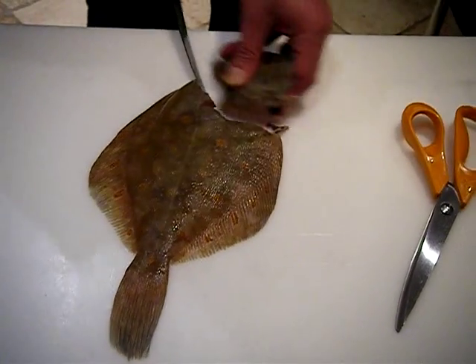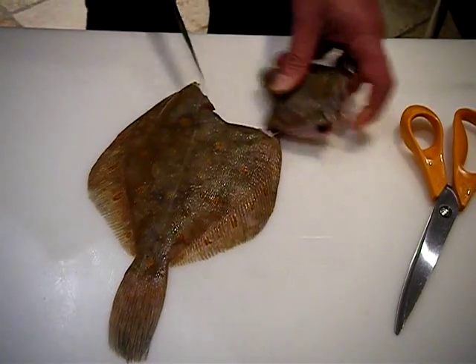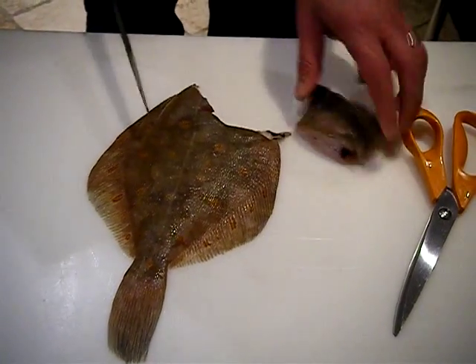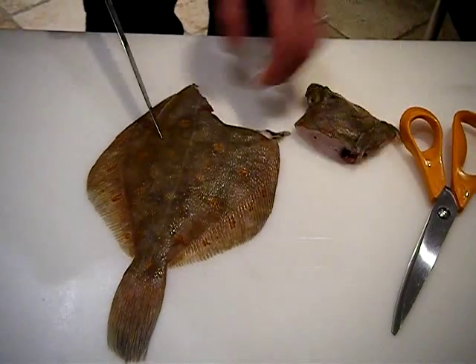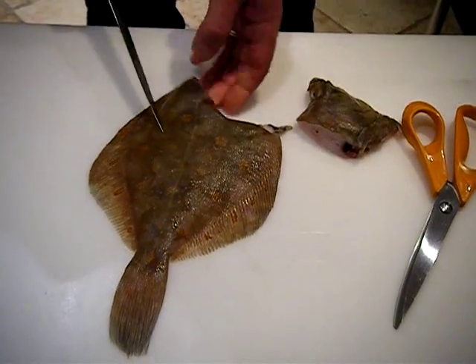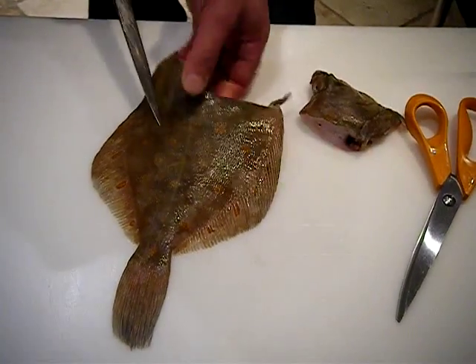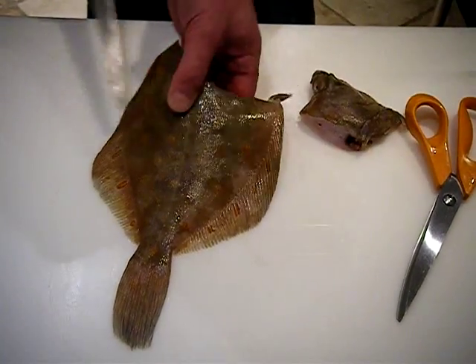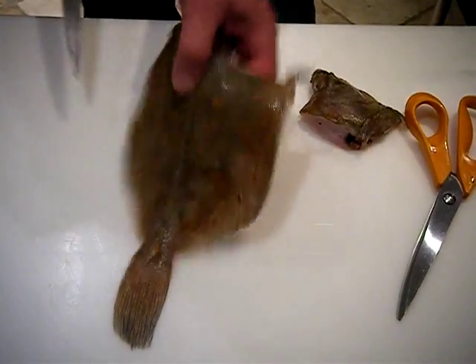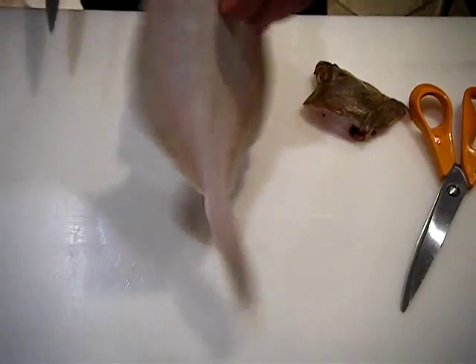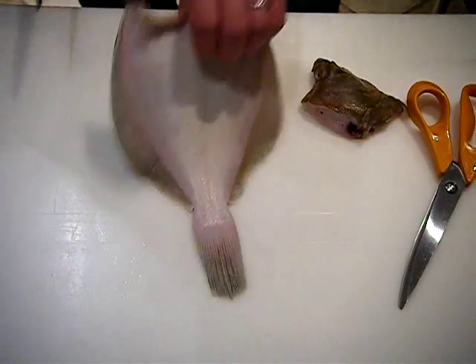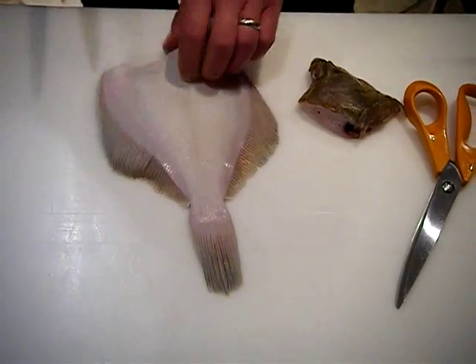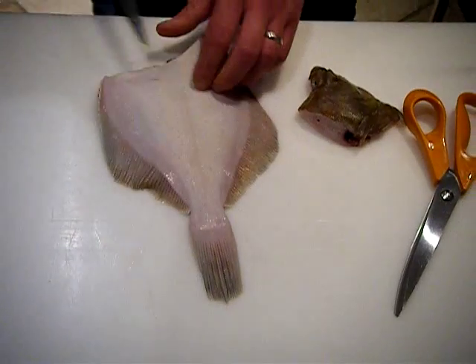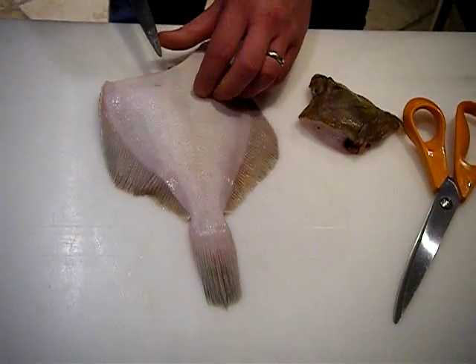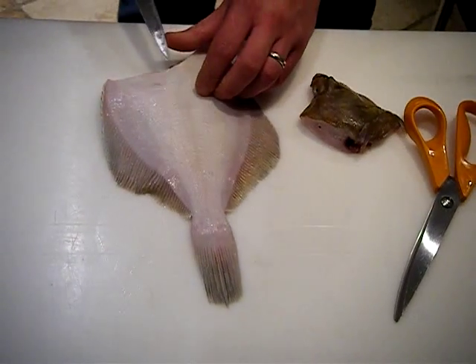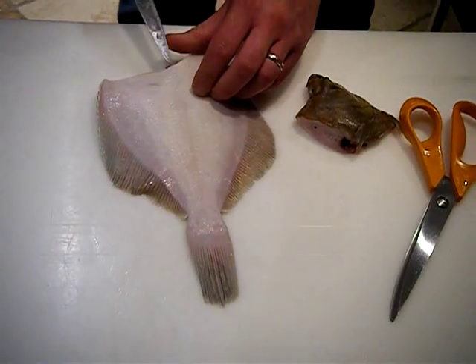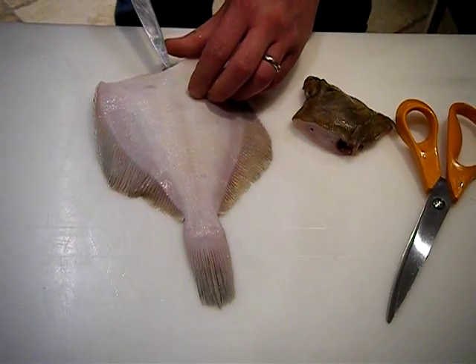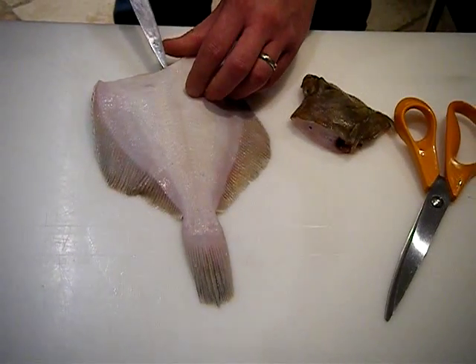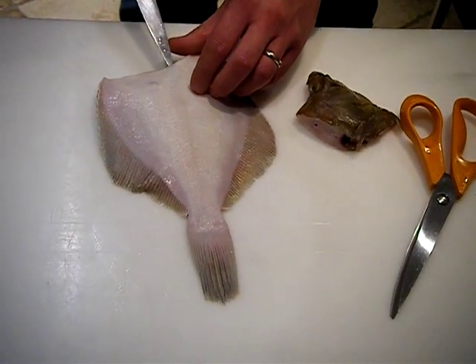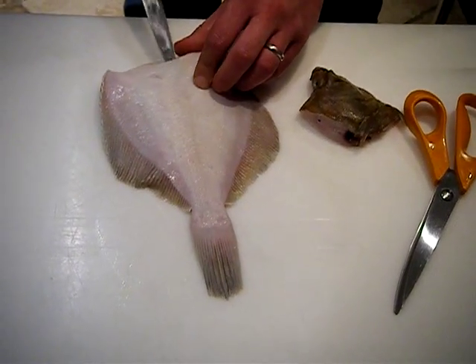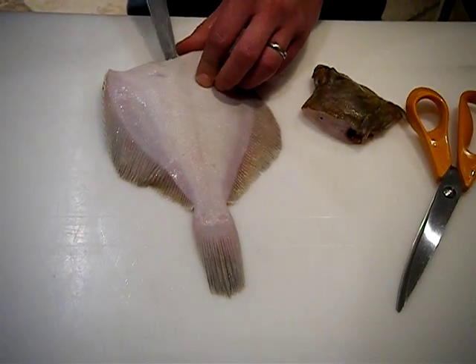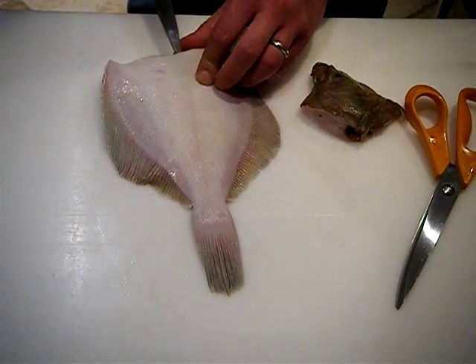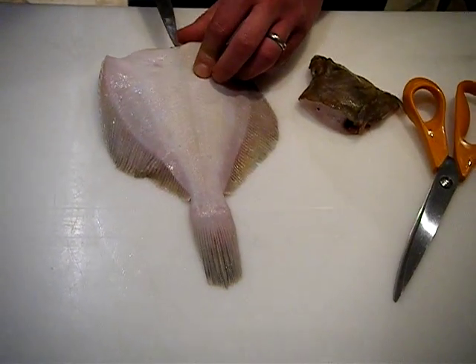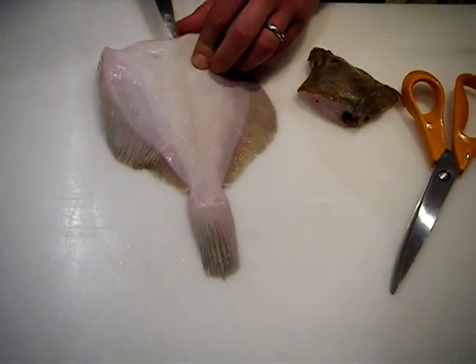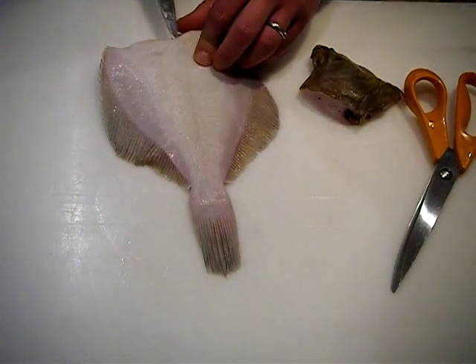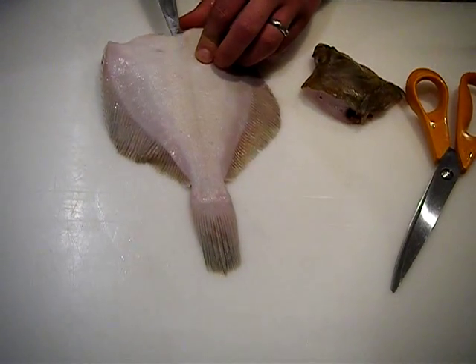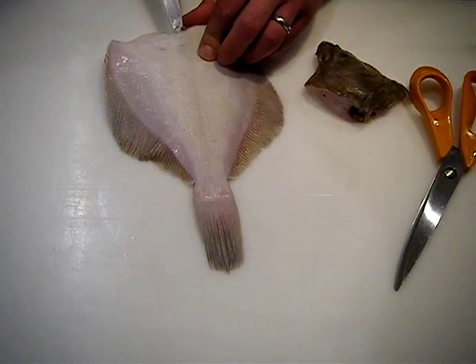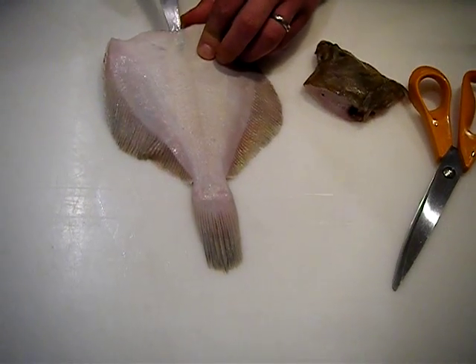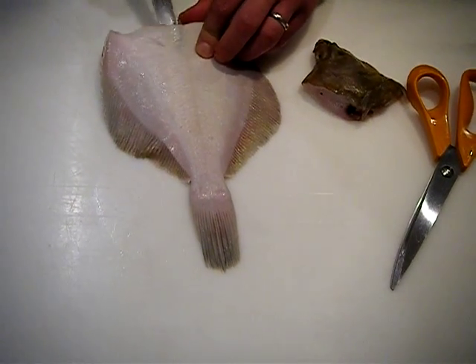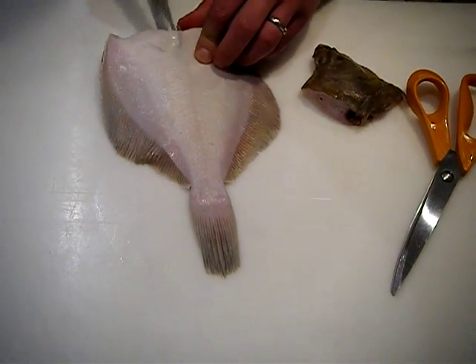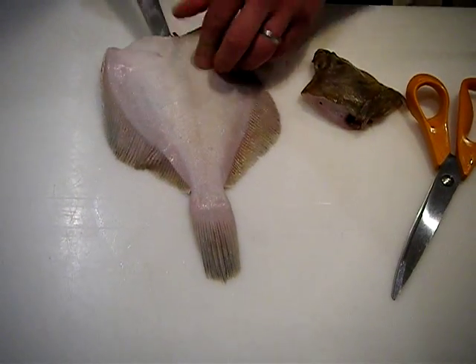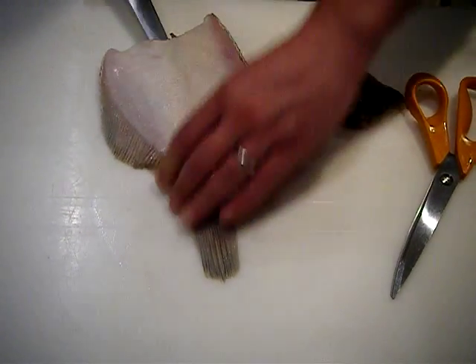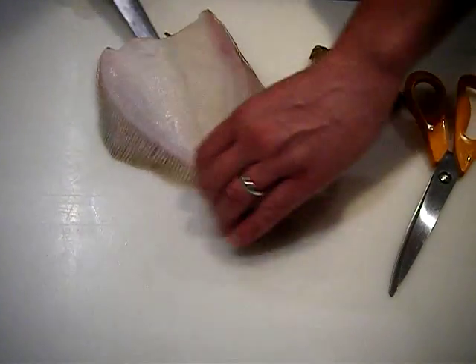We're going to show you how to pocket a whole flat fish — and it has to be a flat fish.